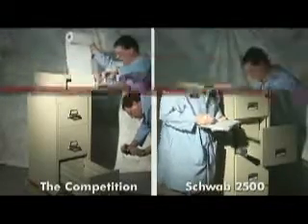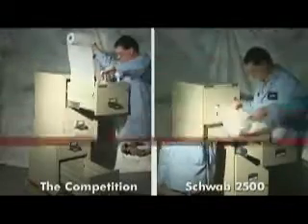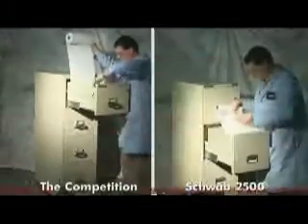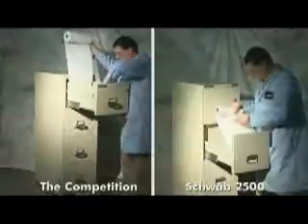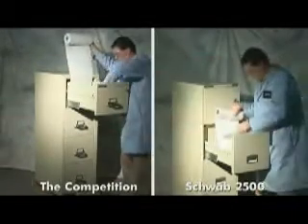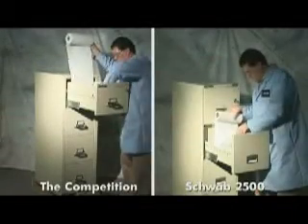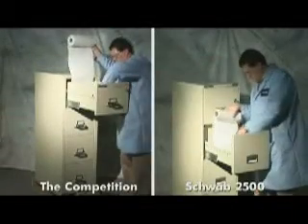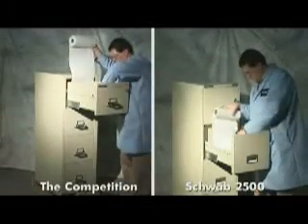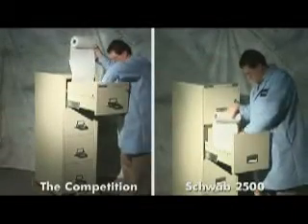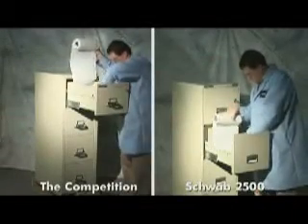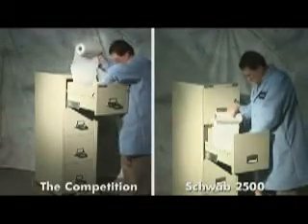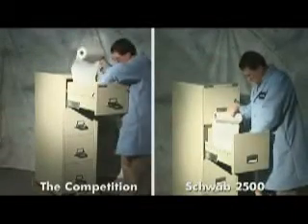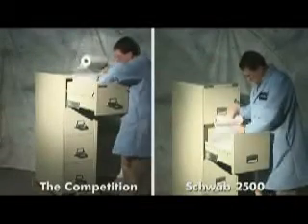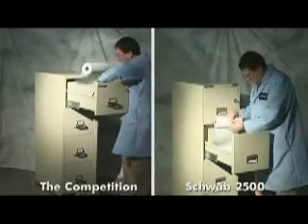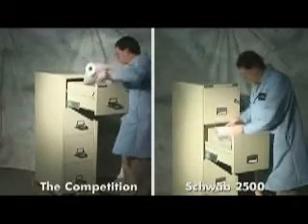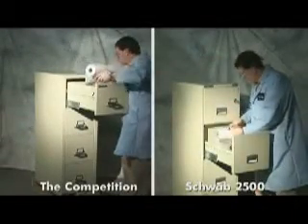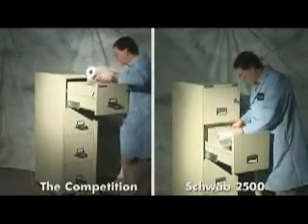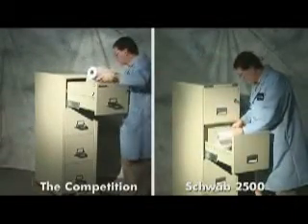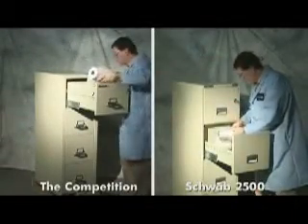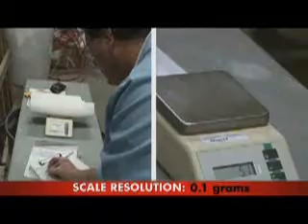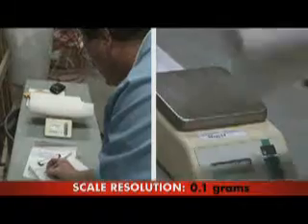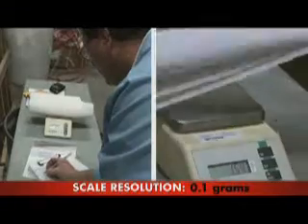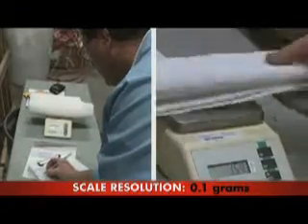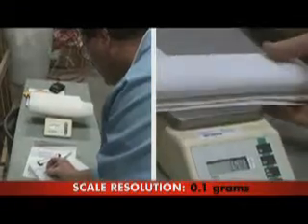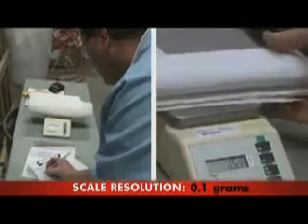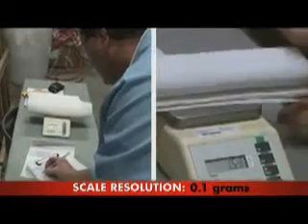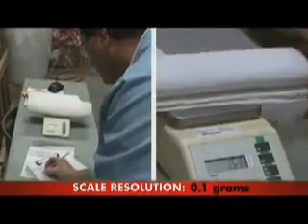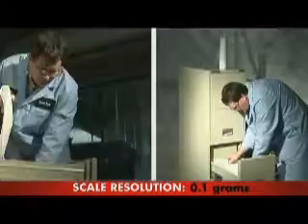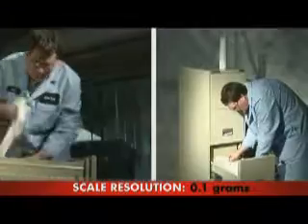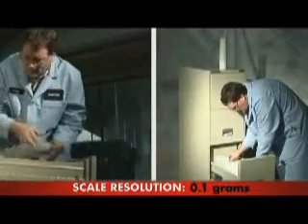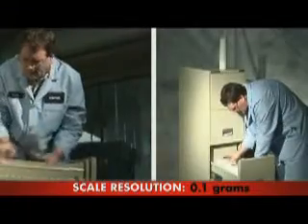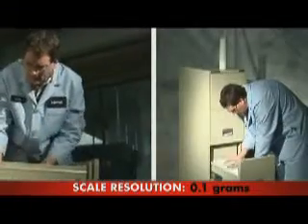The bottom surface area of each drawer was covered with paper towels. The paper towels were then weighed and replaced.